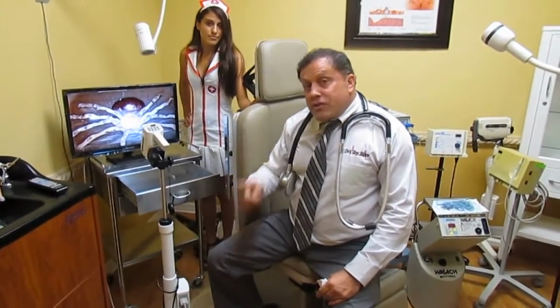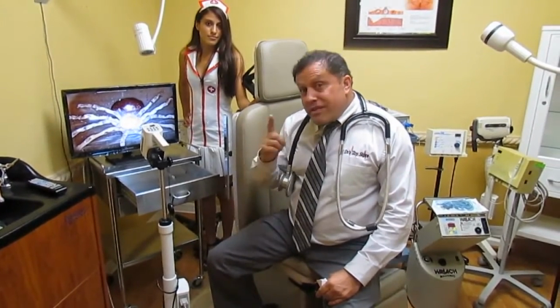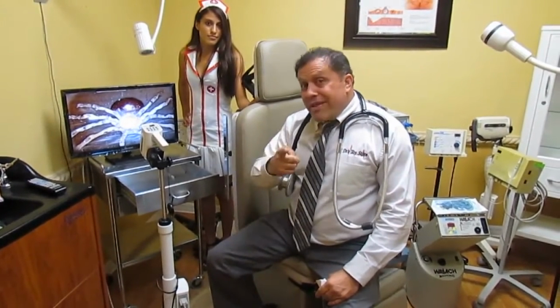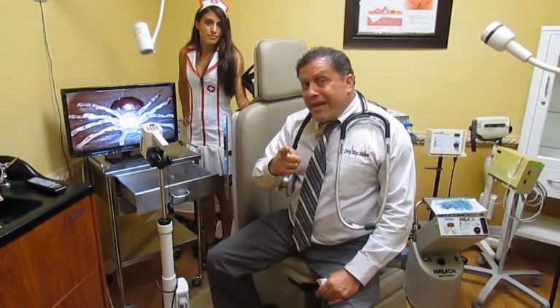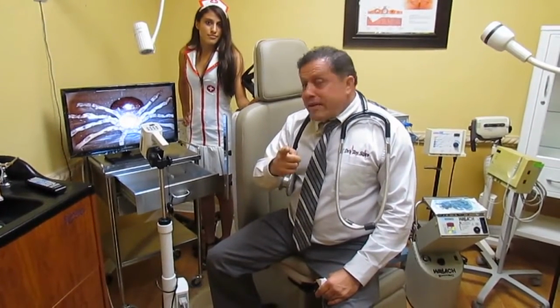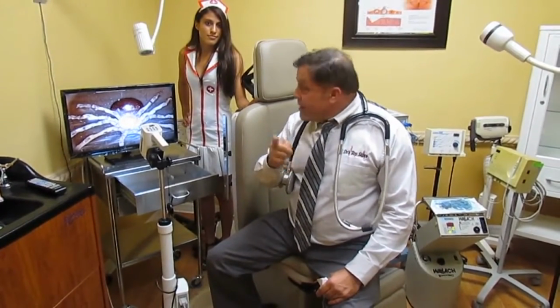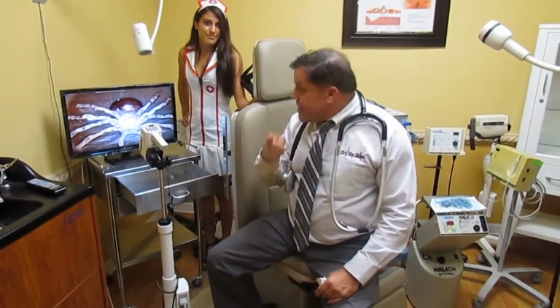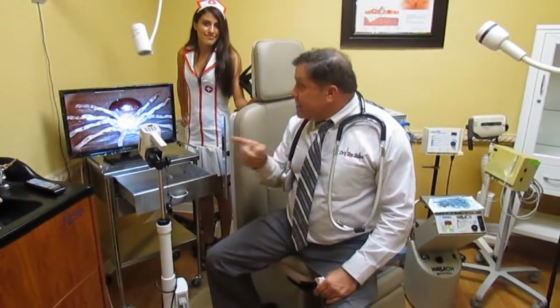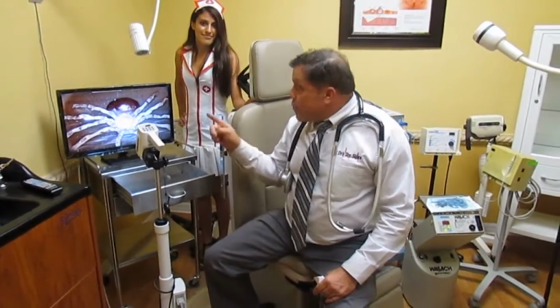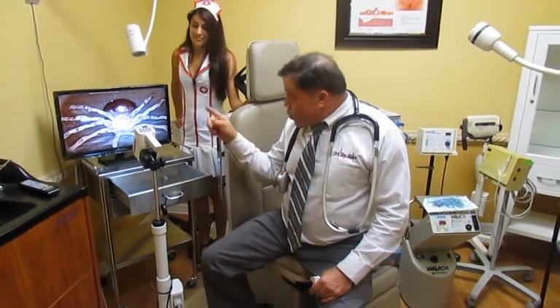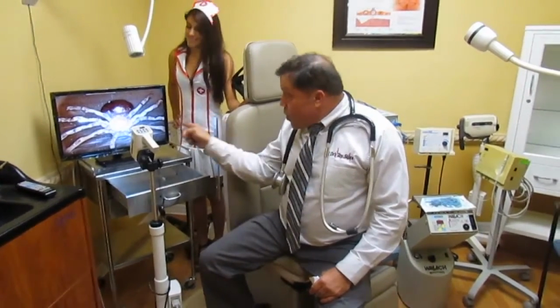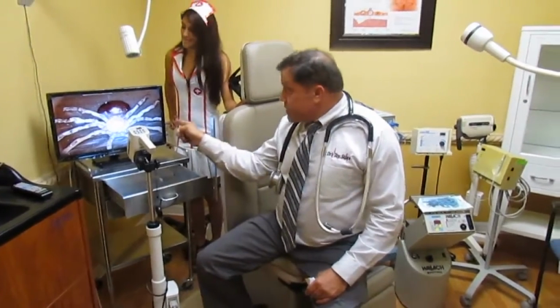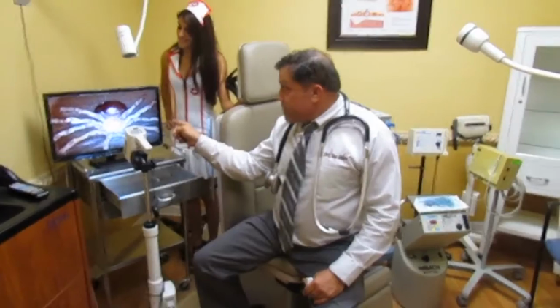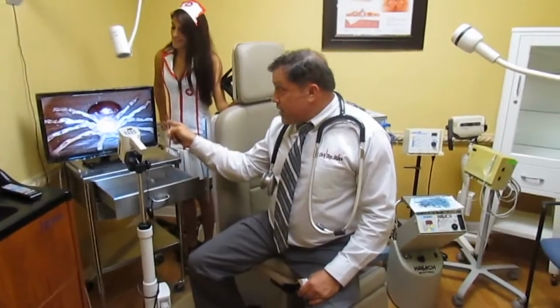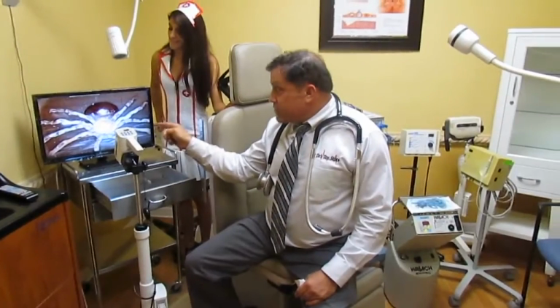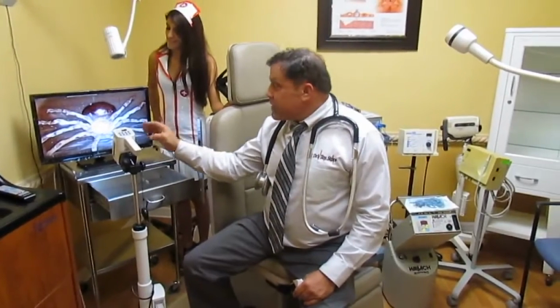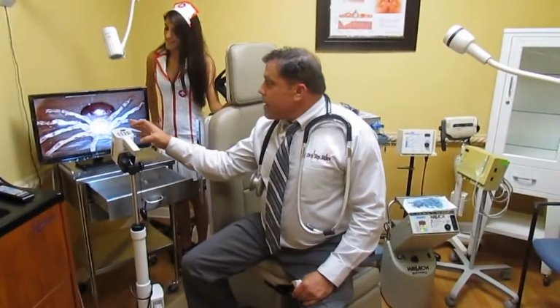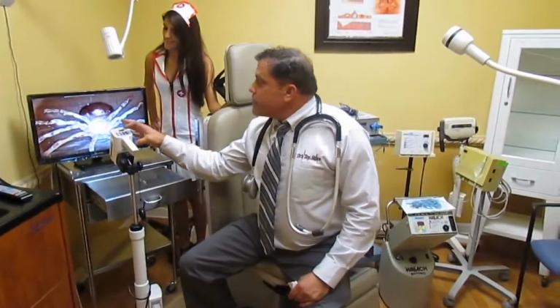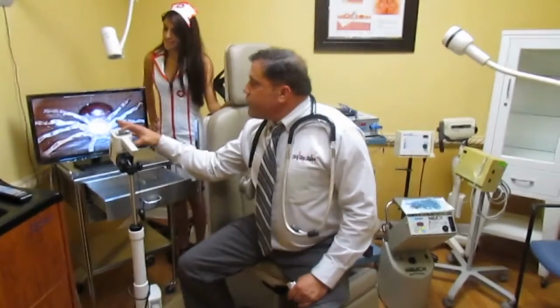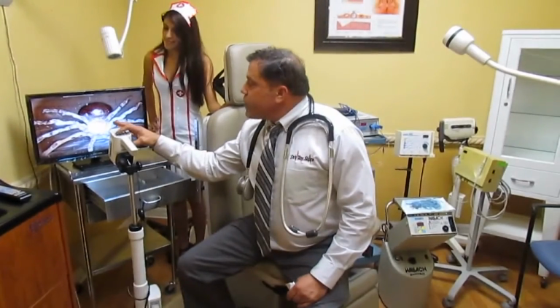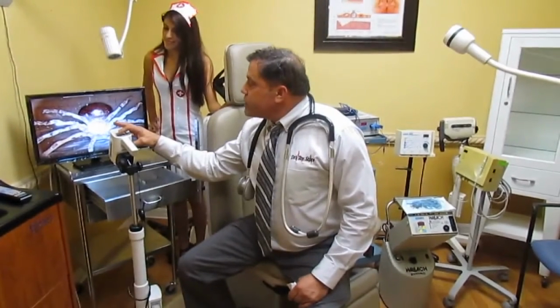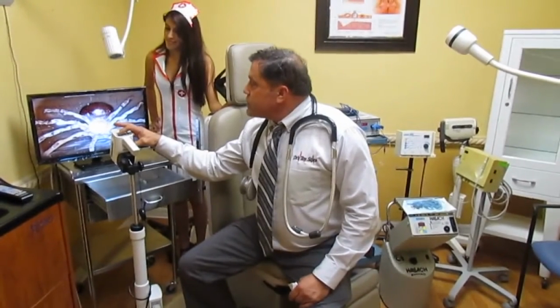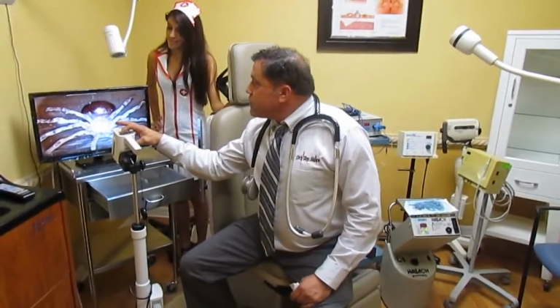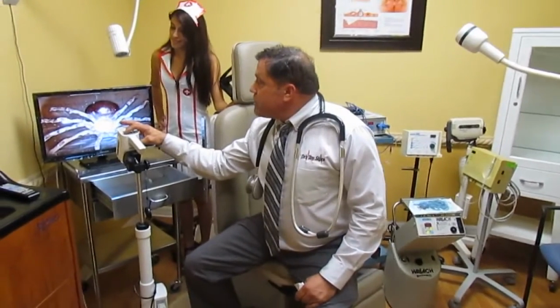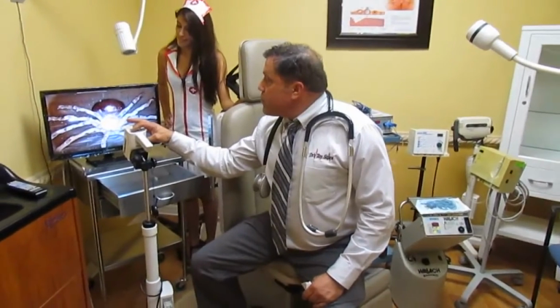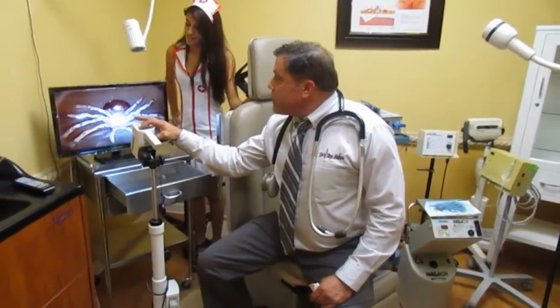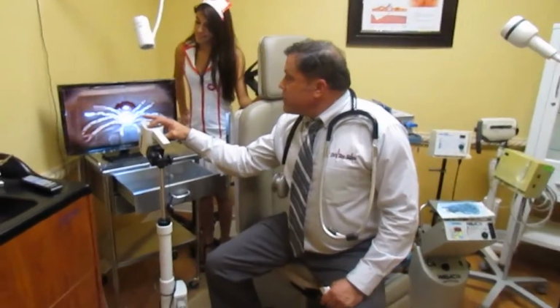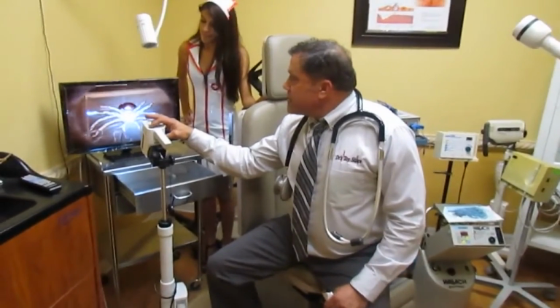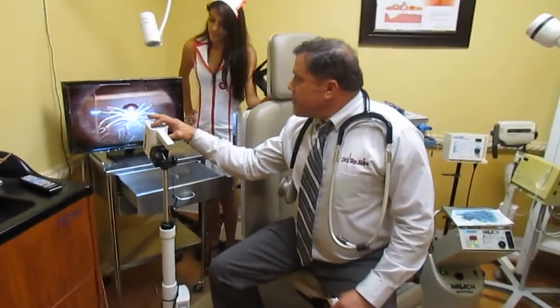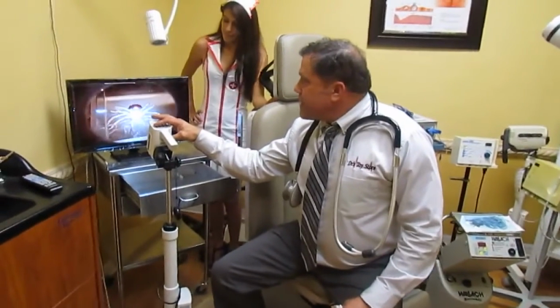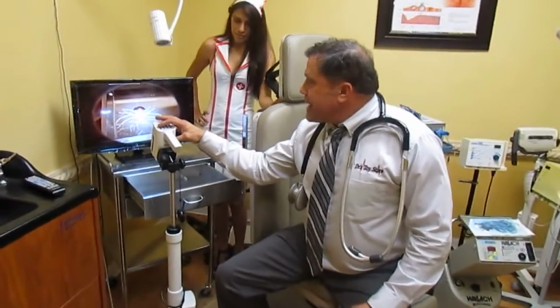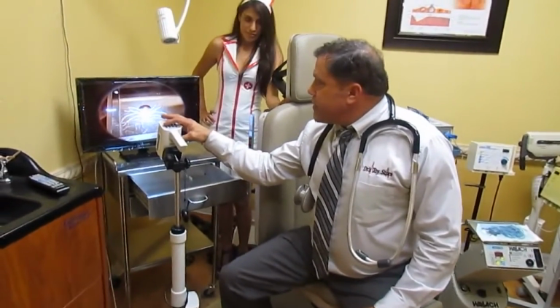So there you have it. That's what it looks up close. I'm going to focus in just a little bit more.